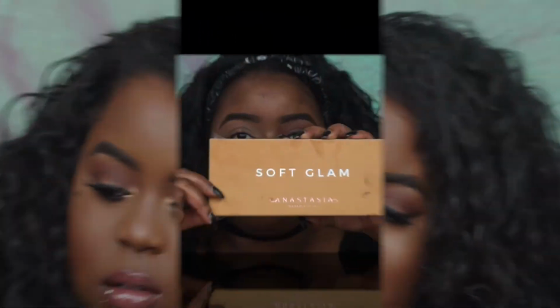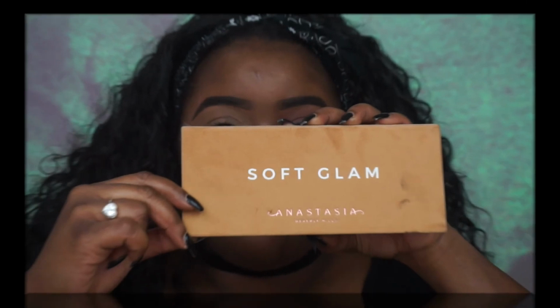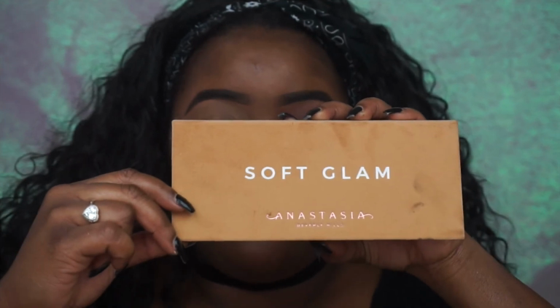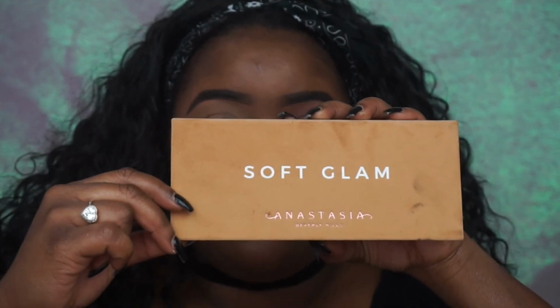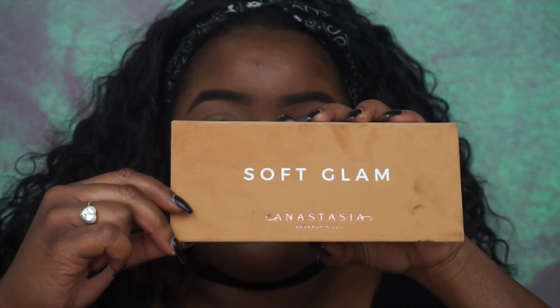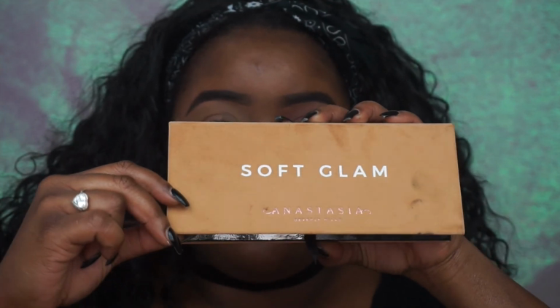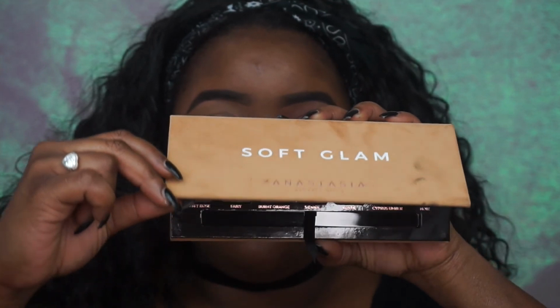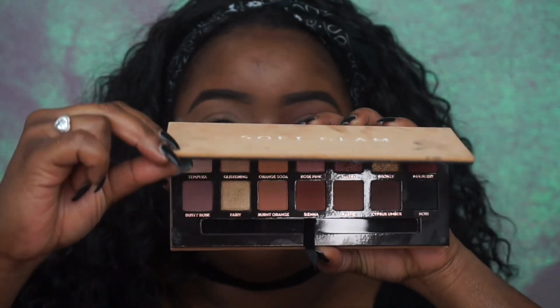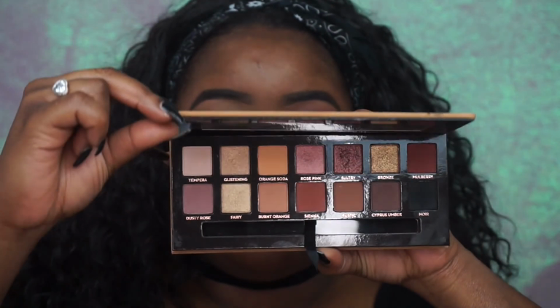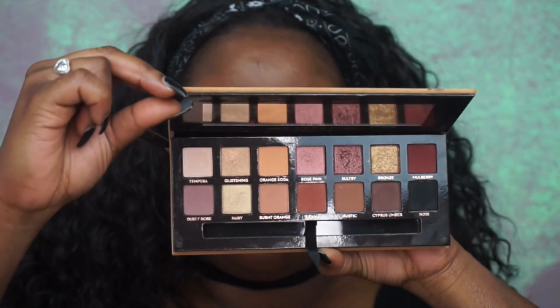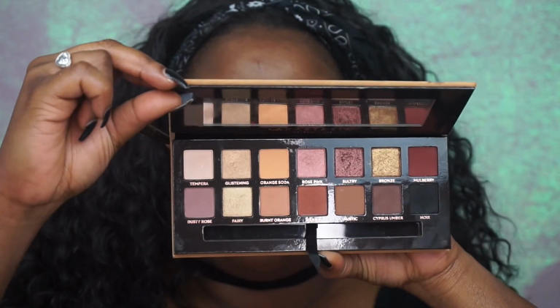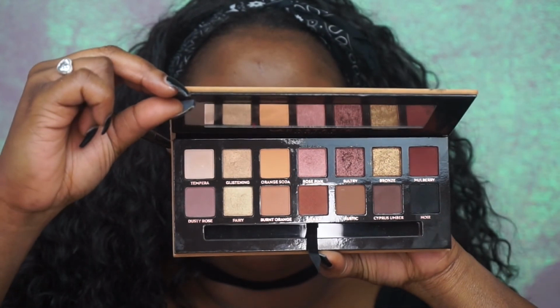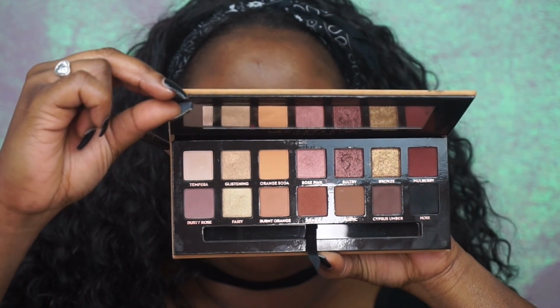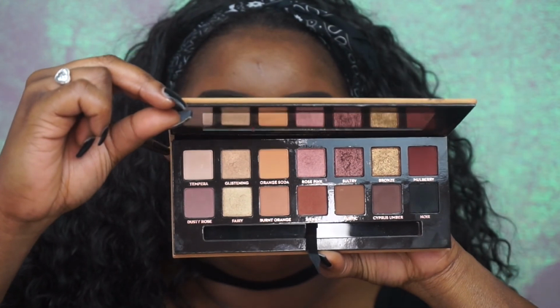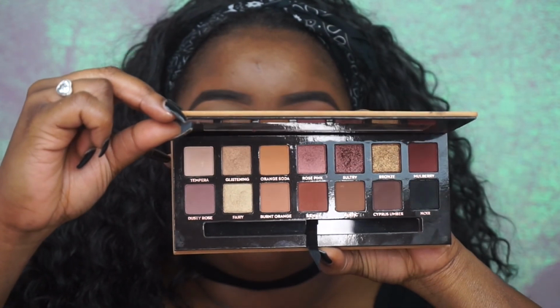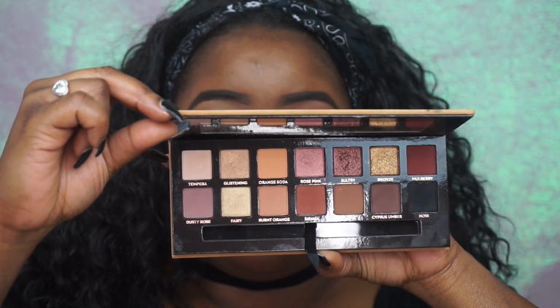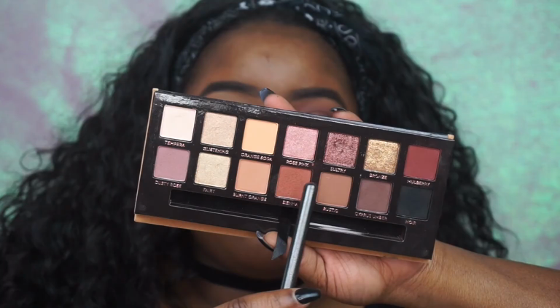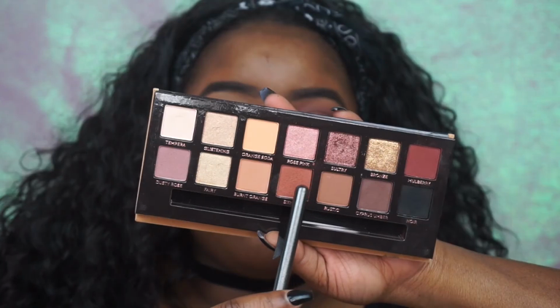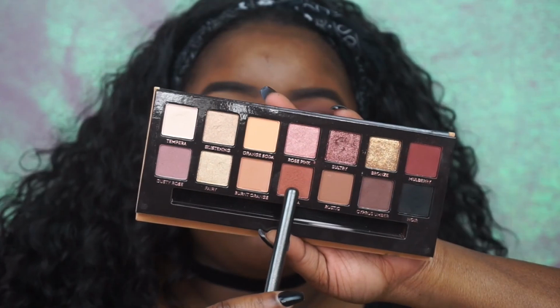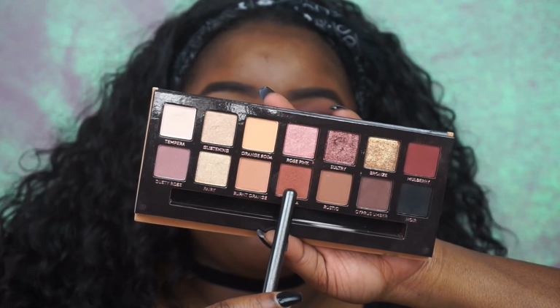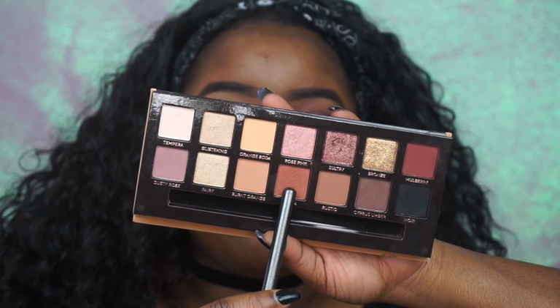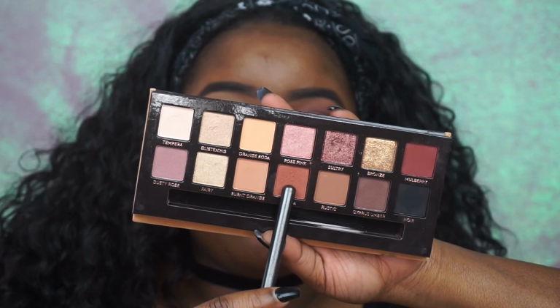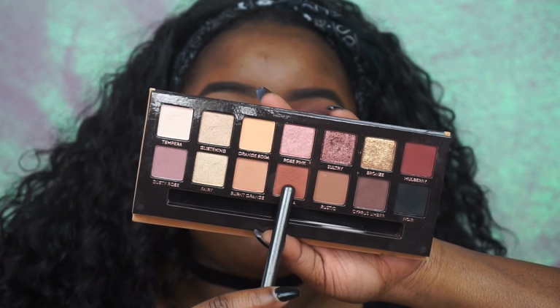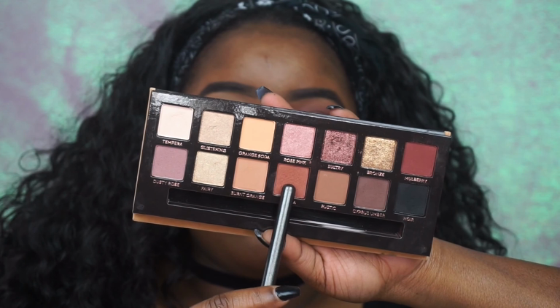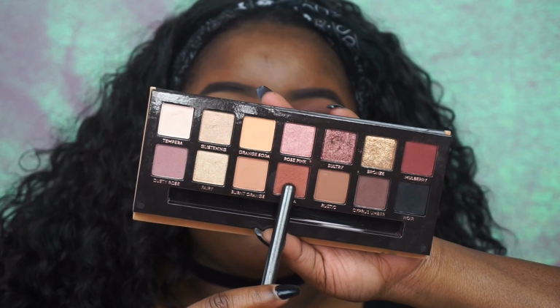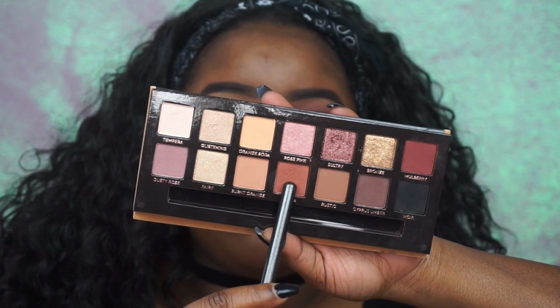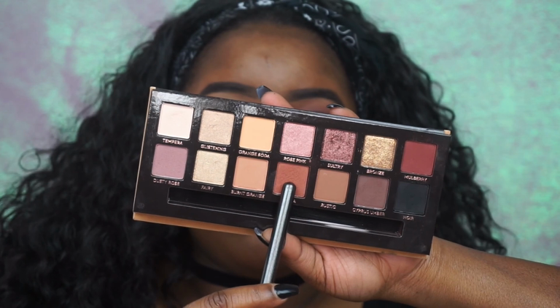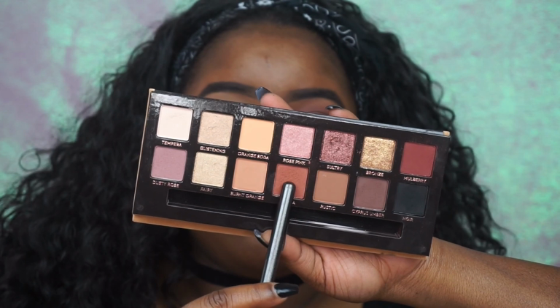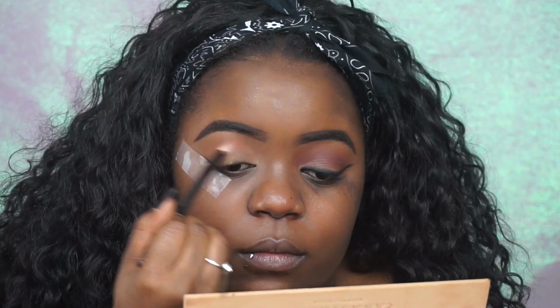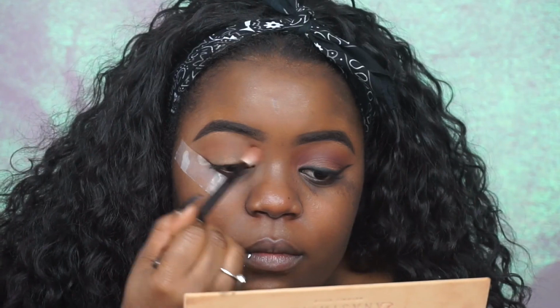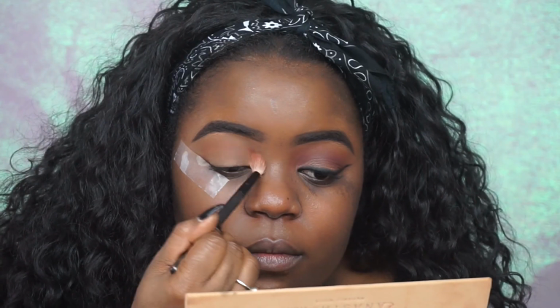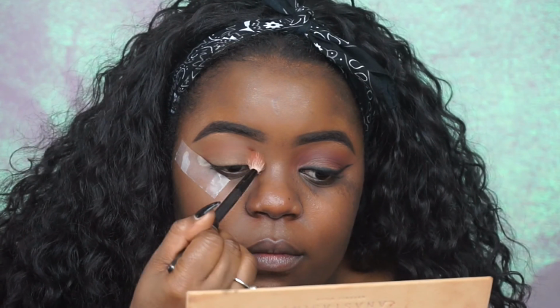Hey guys, welcome back to my channel! So today's video is going to be another video using the Soft Glam Palette from Anastasia Beverly Hills.